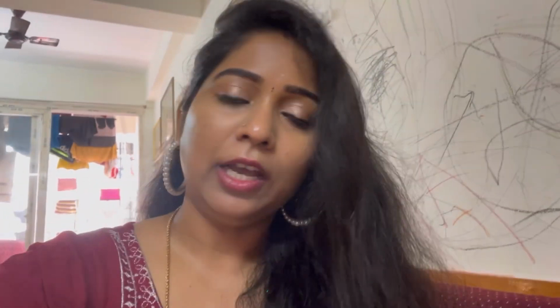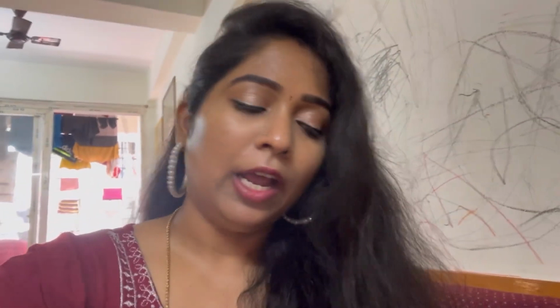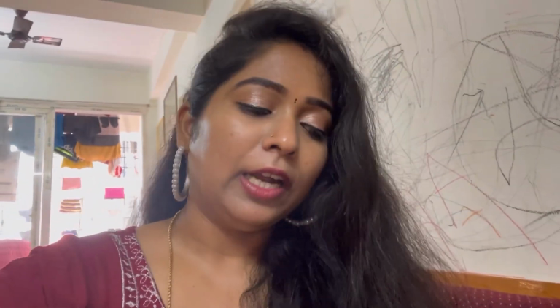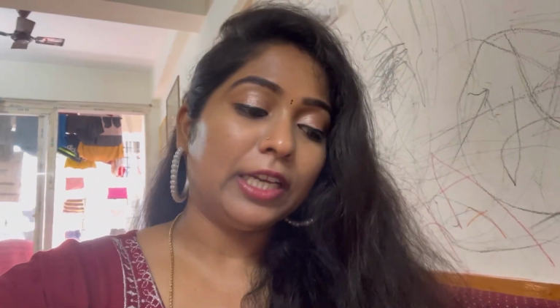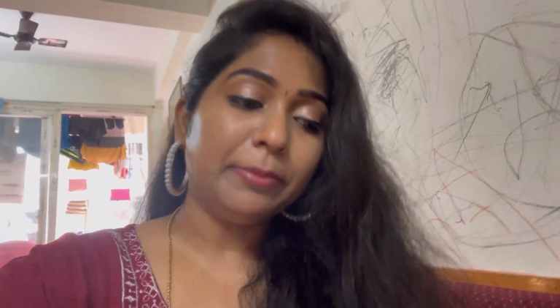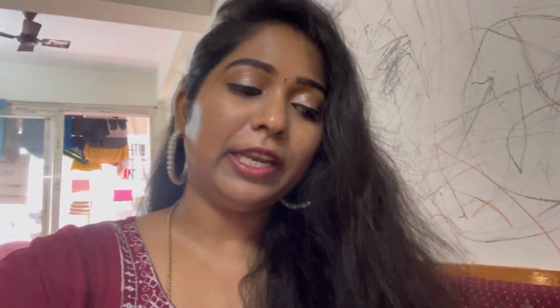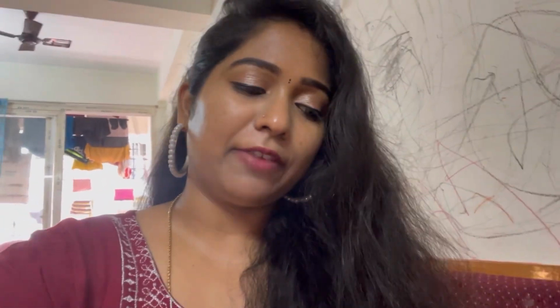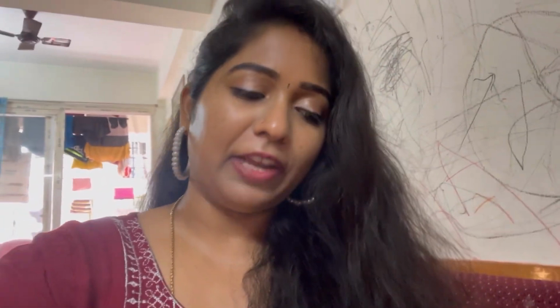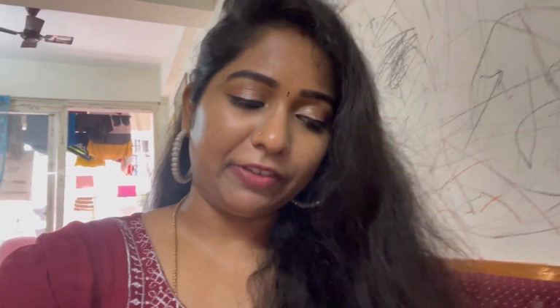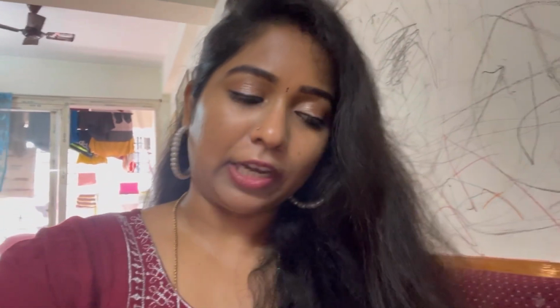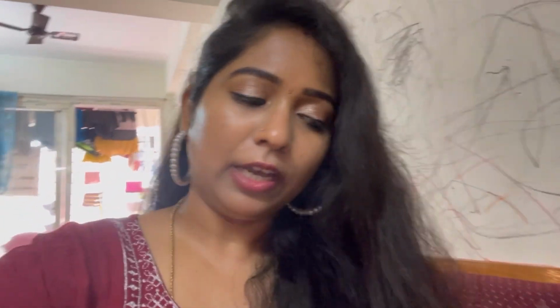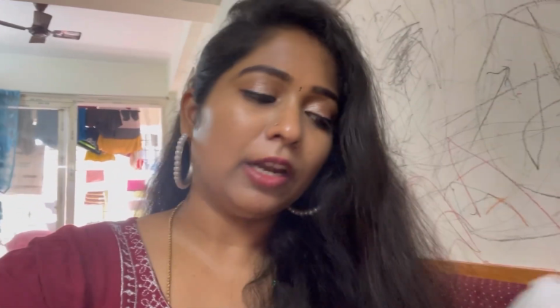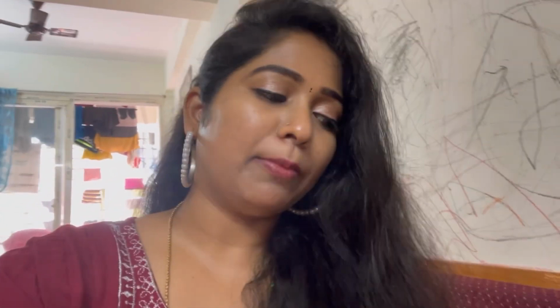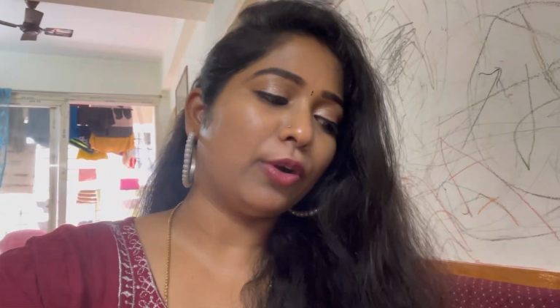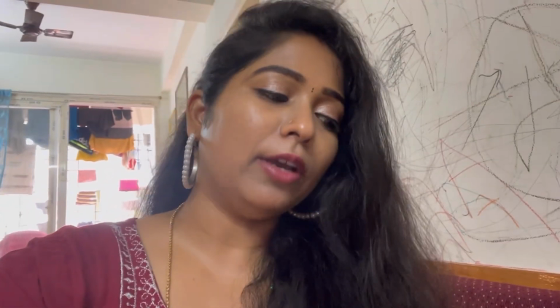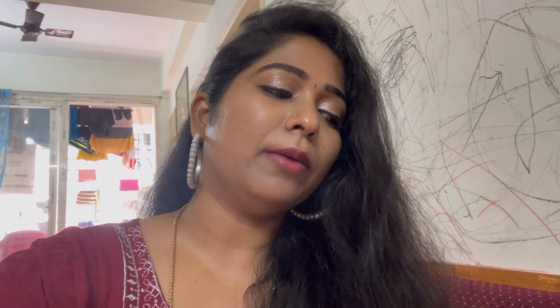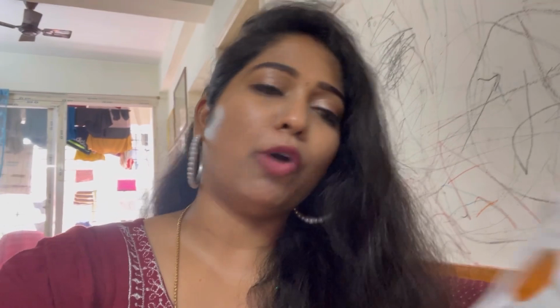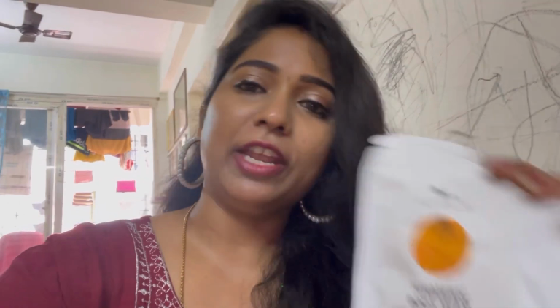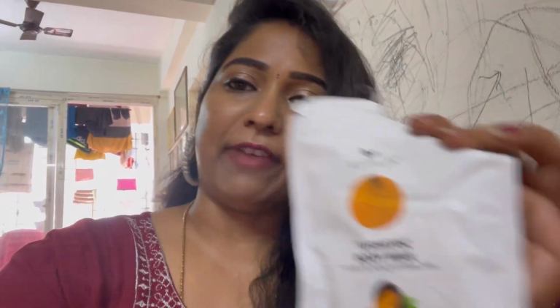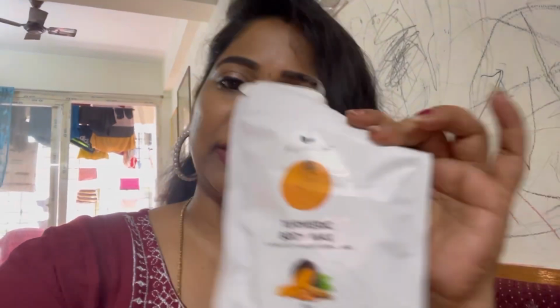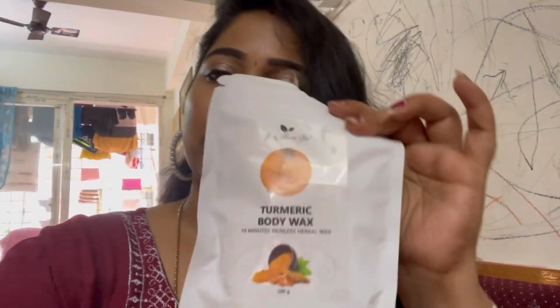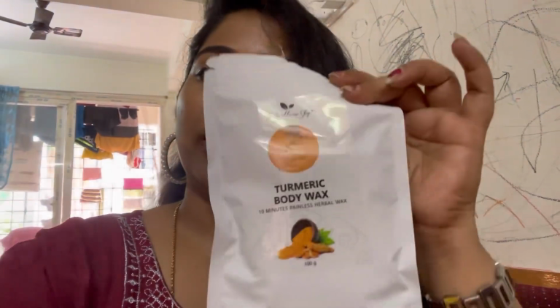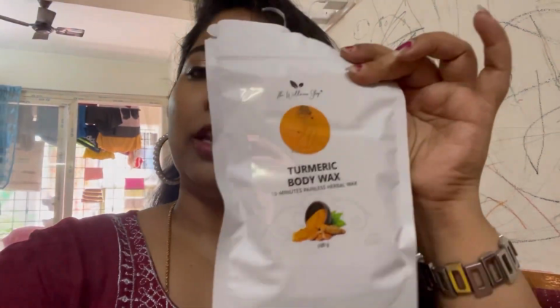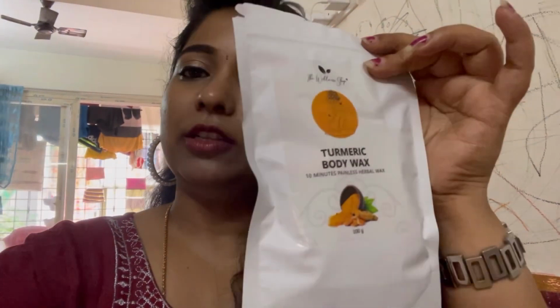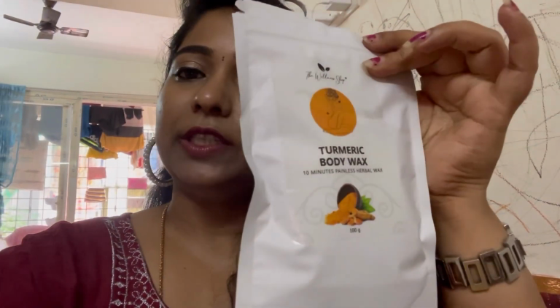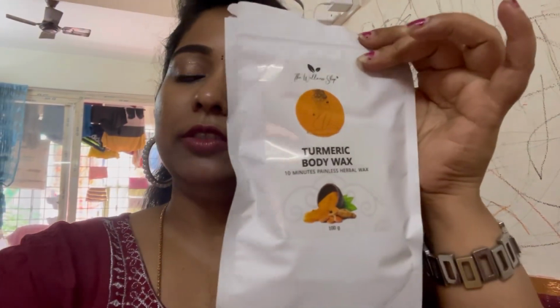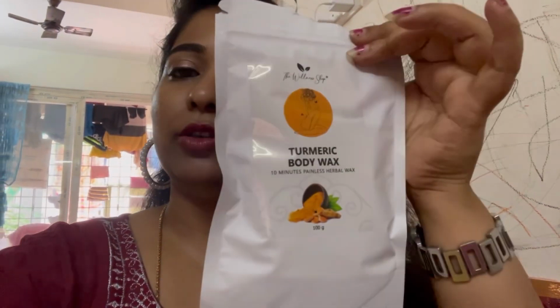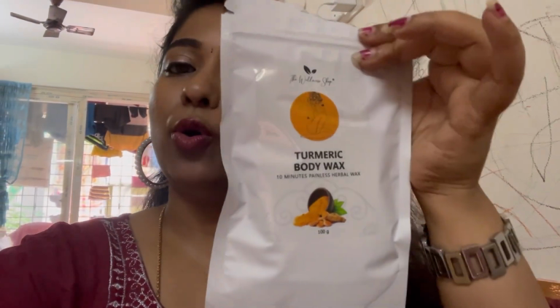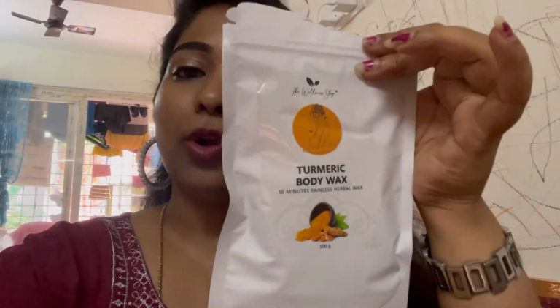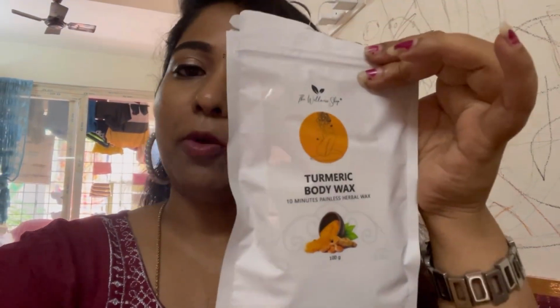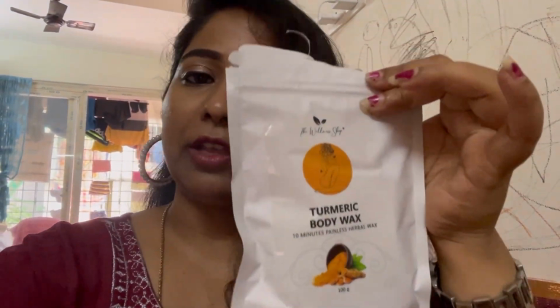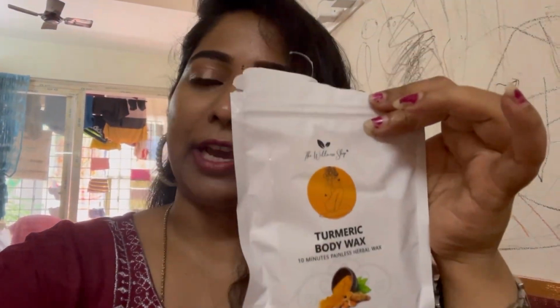It is a turmeric flavor body wax. This is a whole body wax.